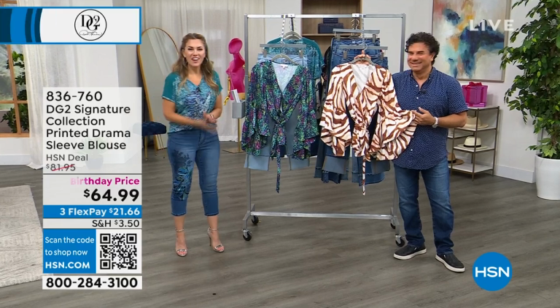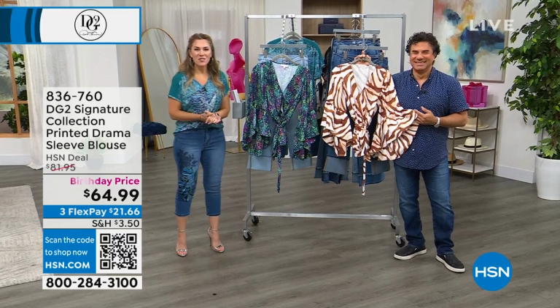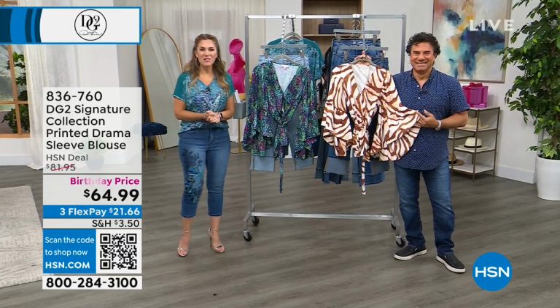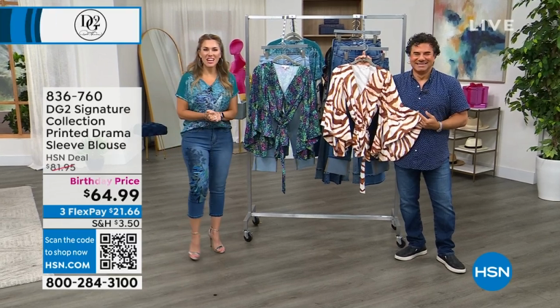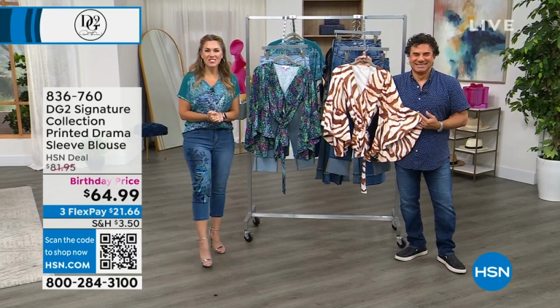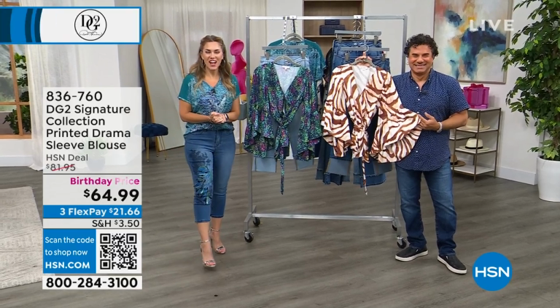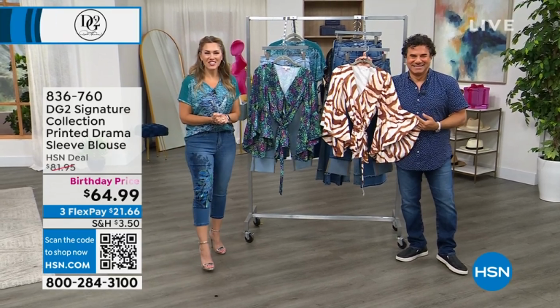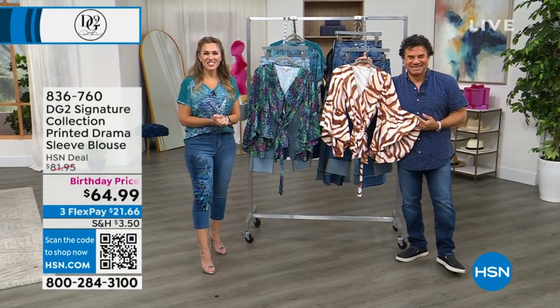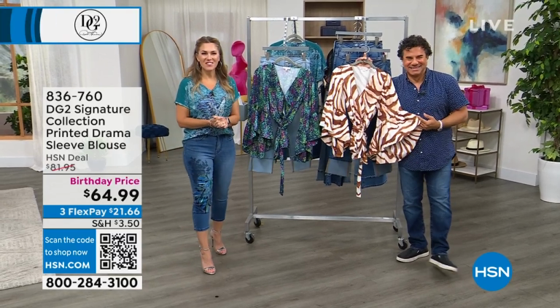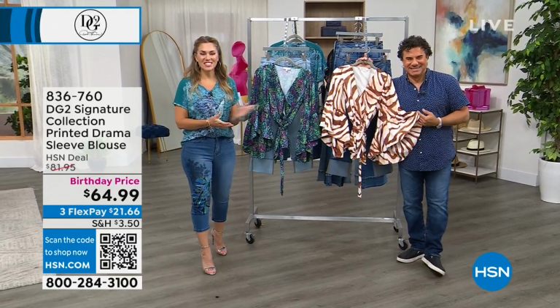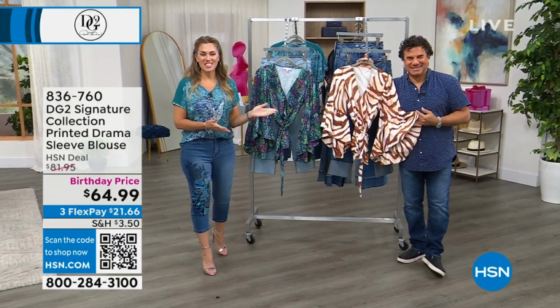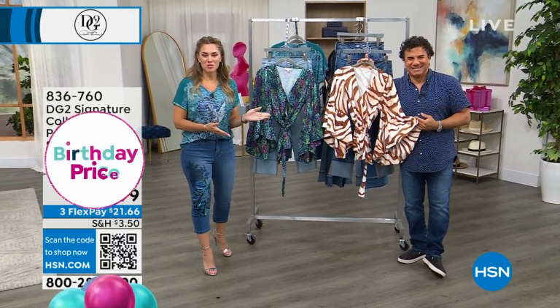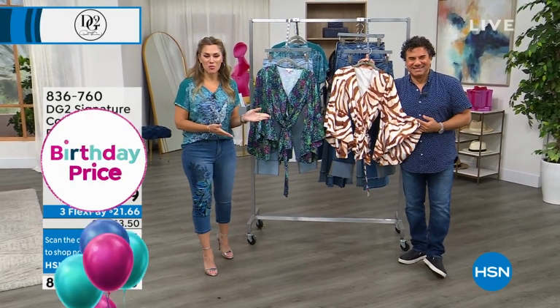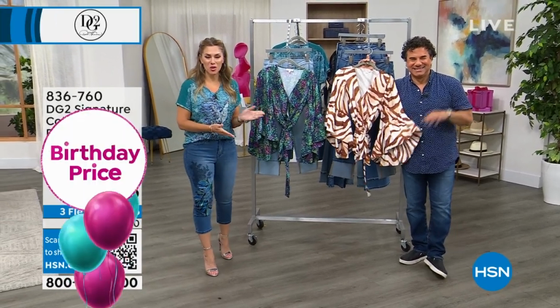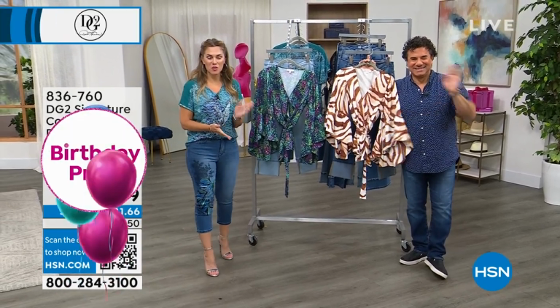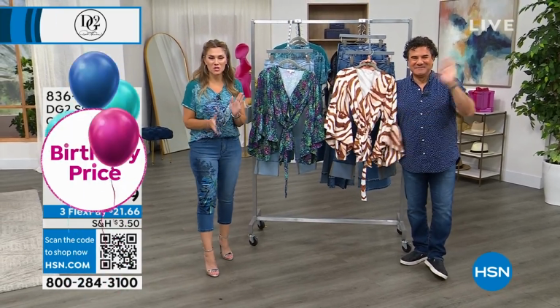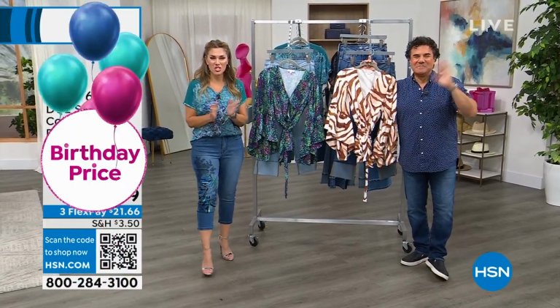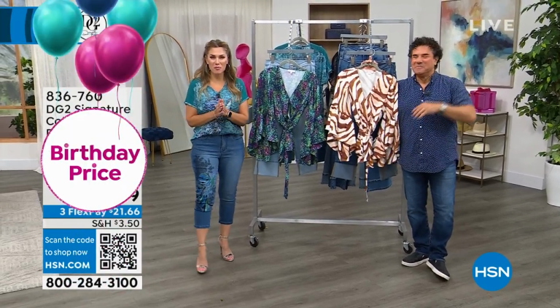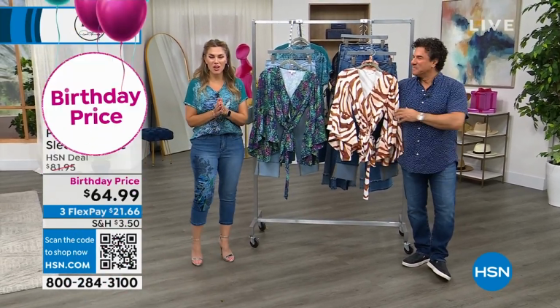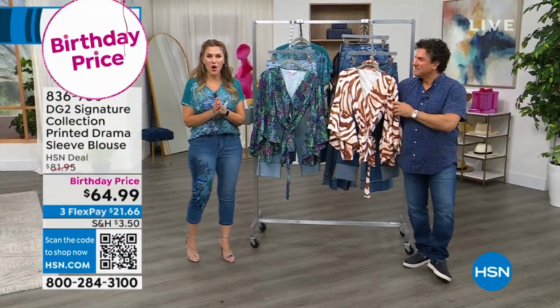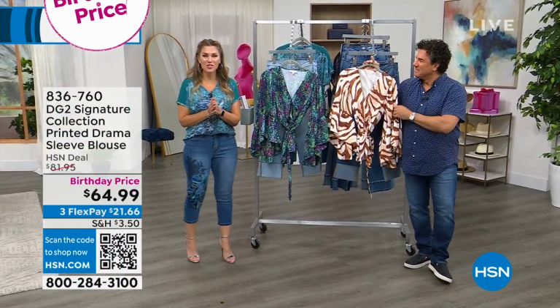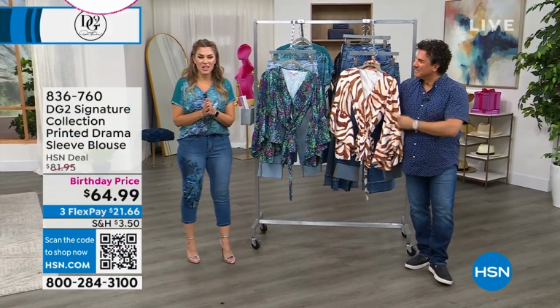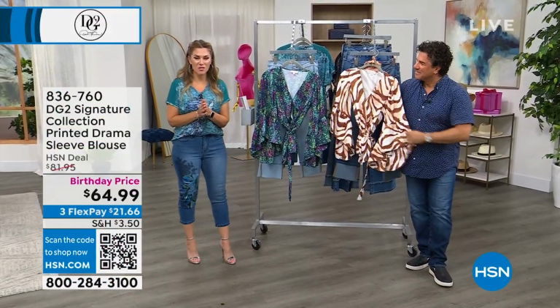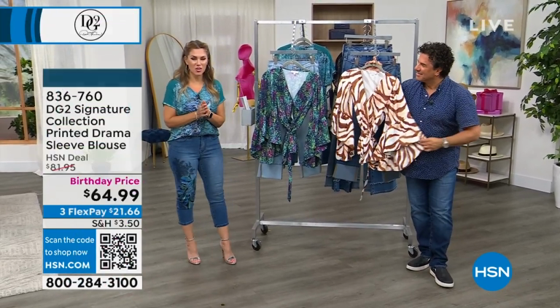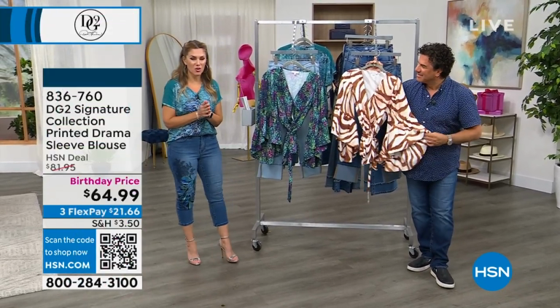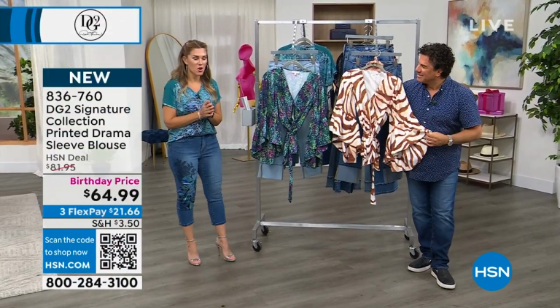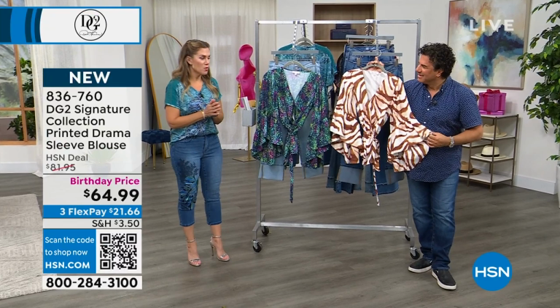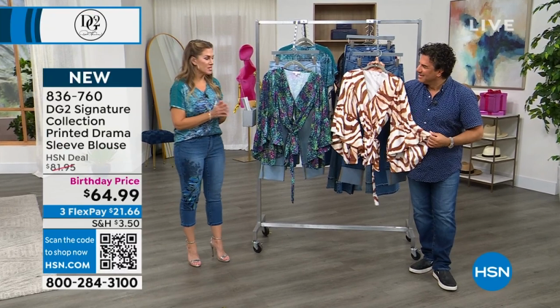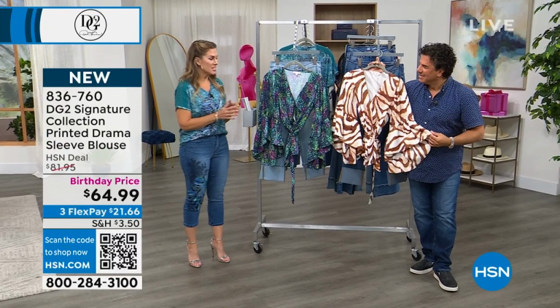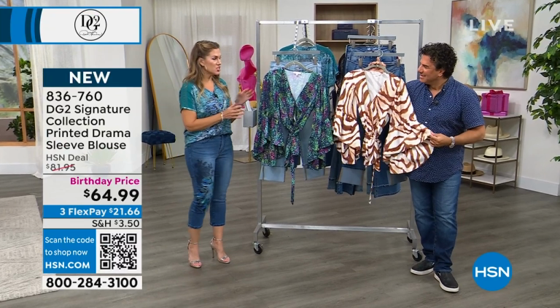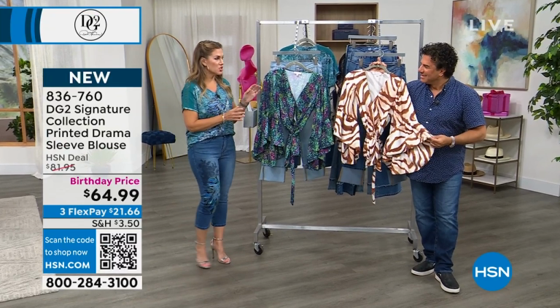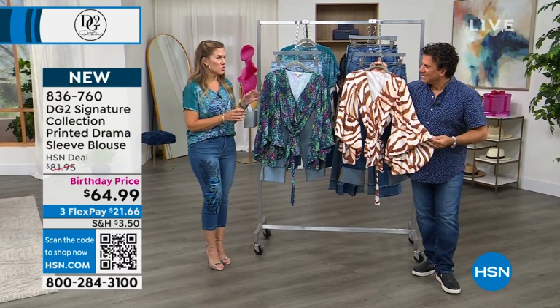Hey everyone, my name is Valerie Steff. This is Sam Sabora. We've been shopping all day with you with DG2.